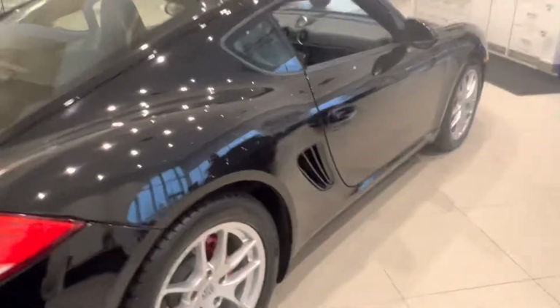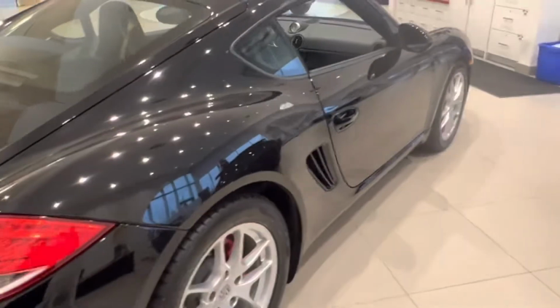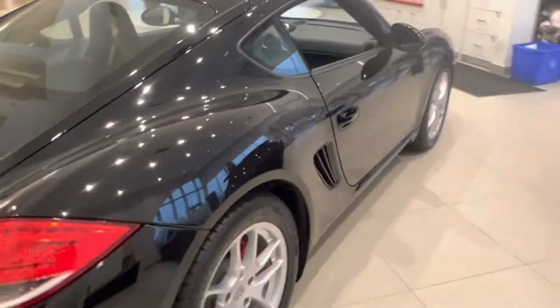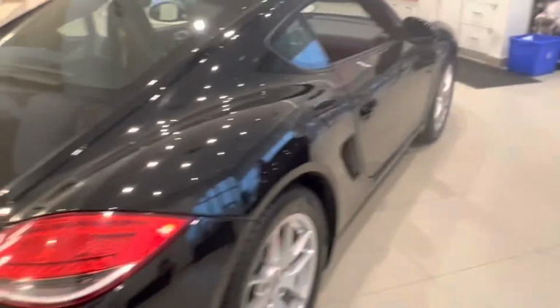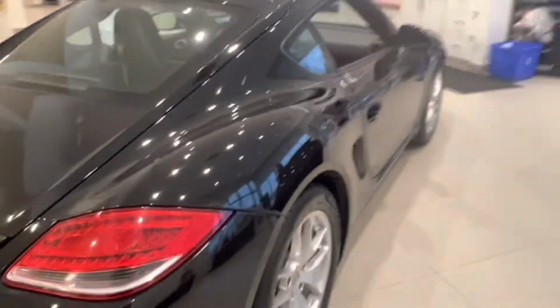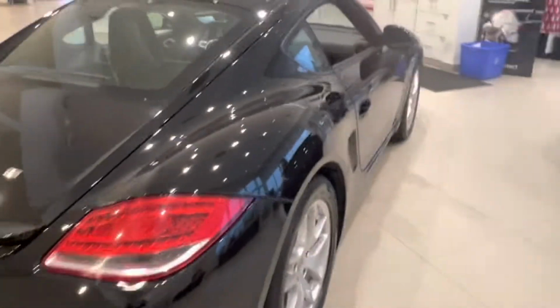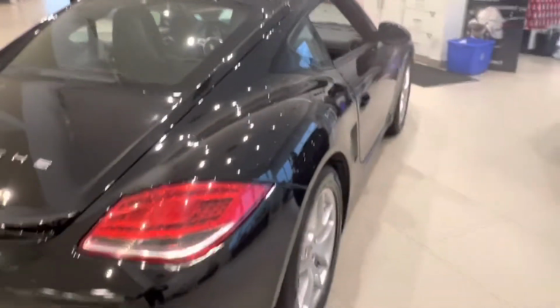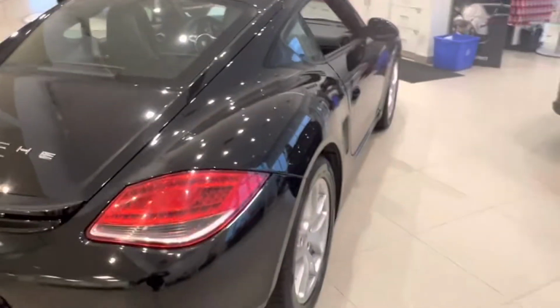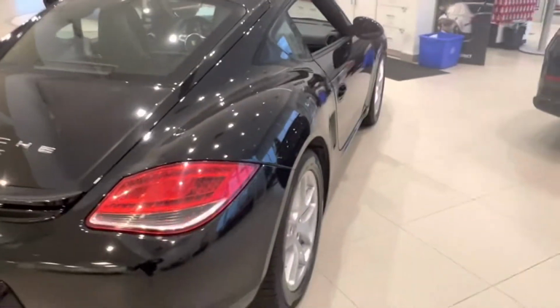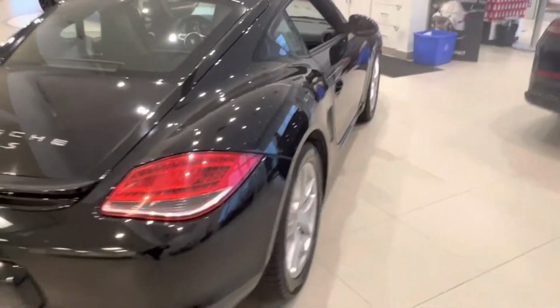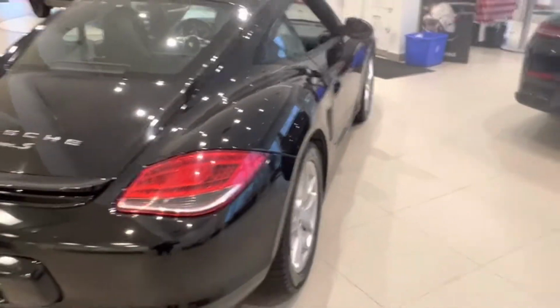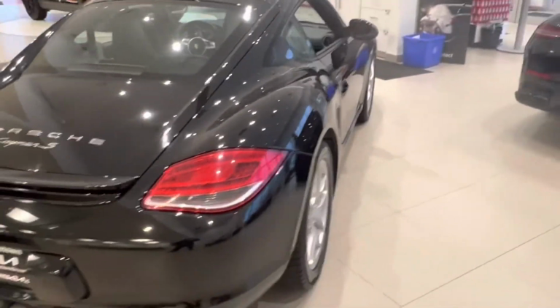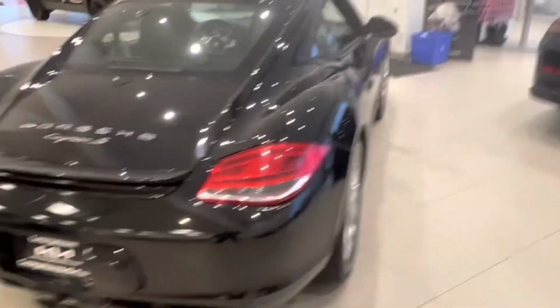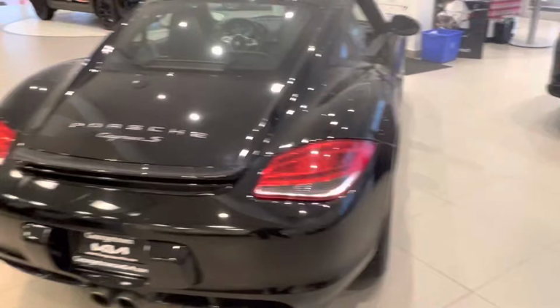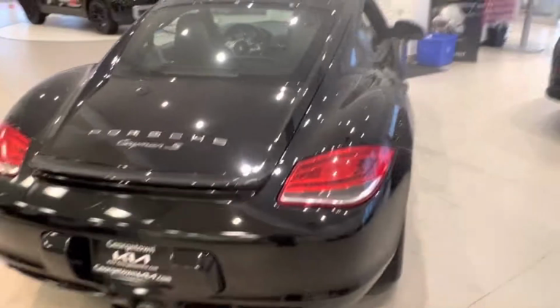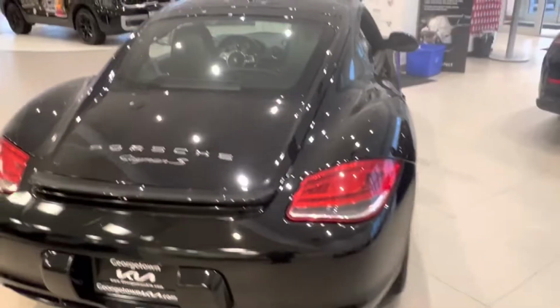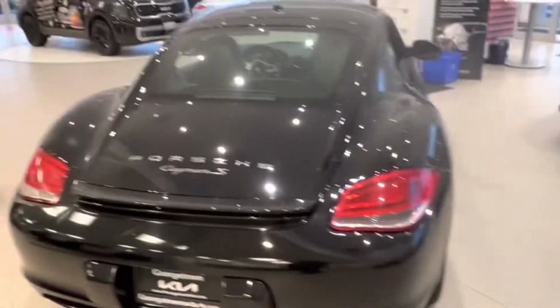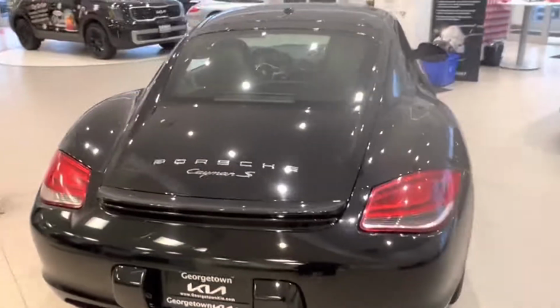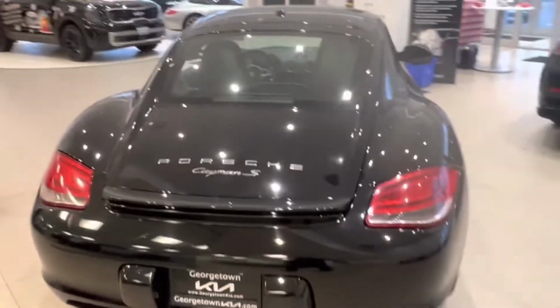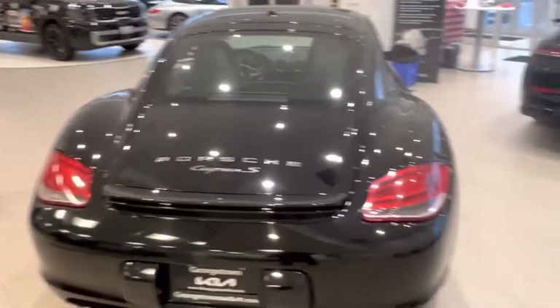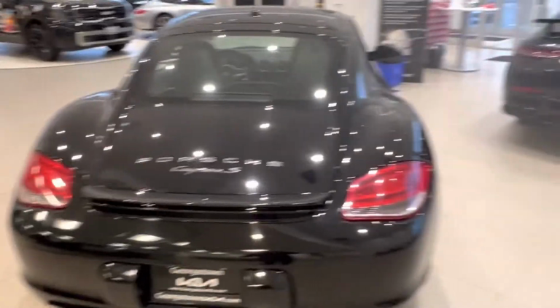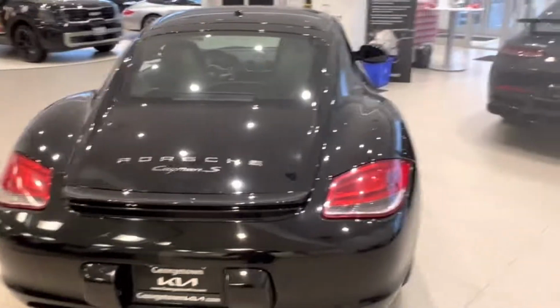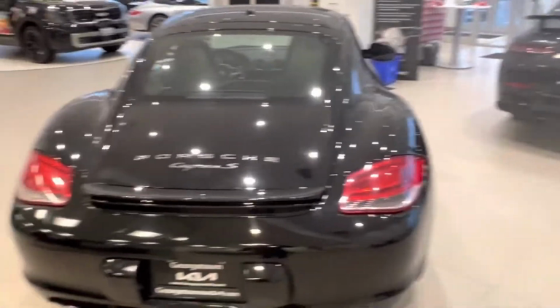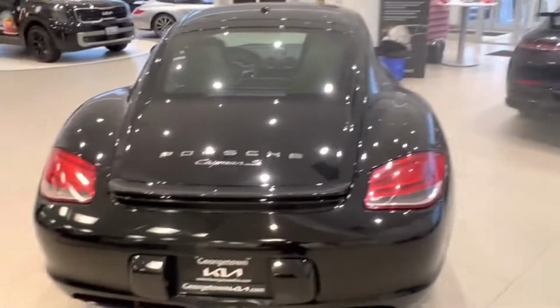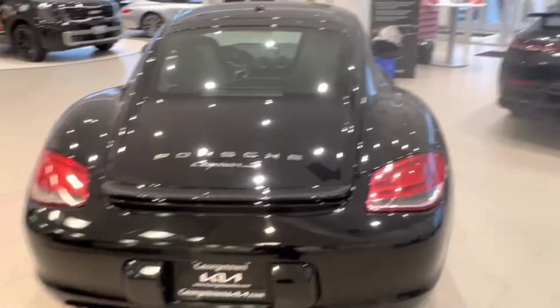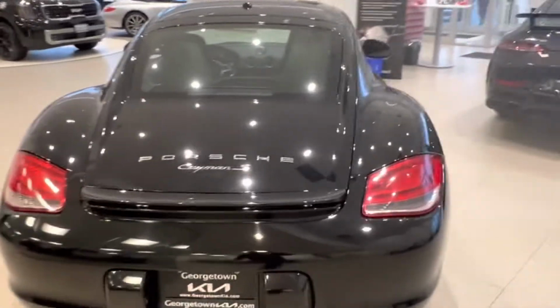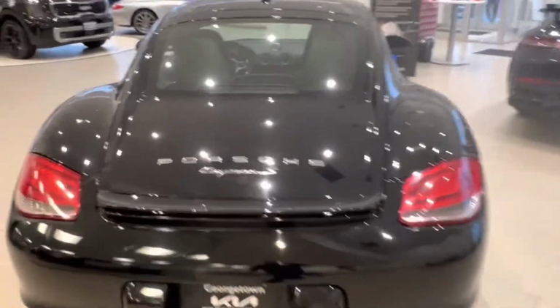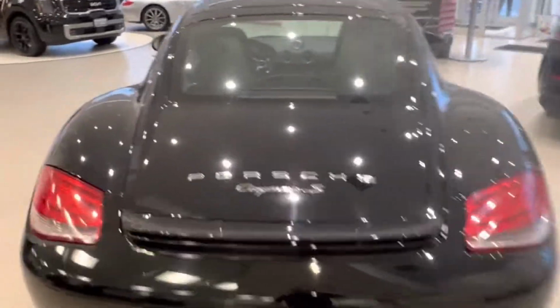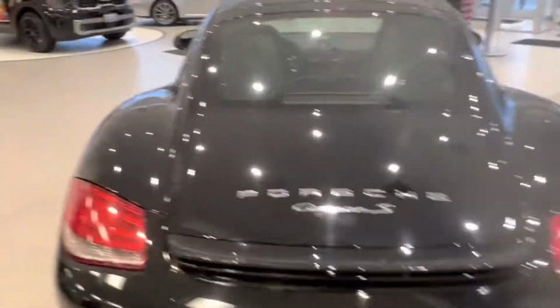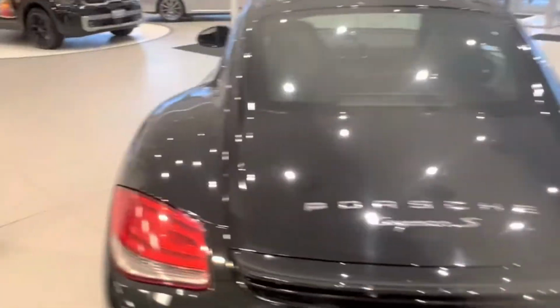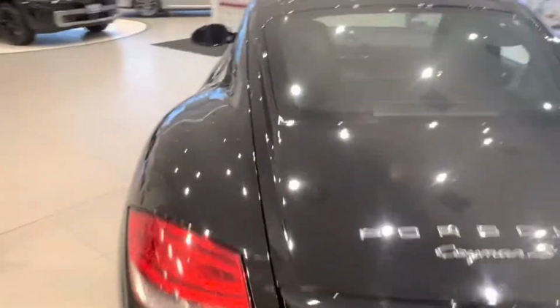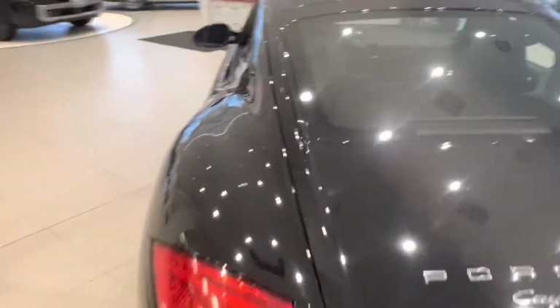But as you can see, it's in fantastic condition. It looks beautiful, looks aggressive, looks fun to drive.